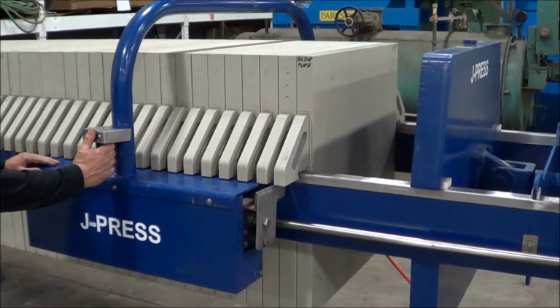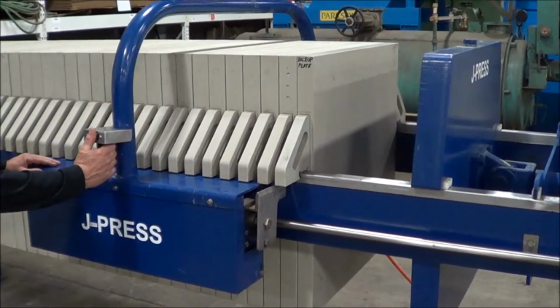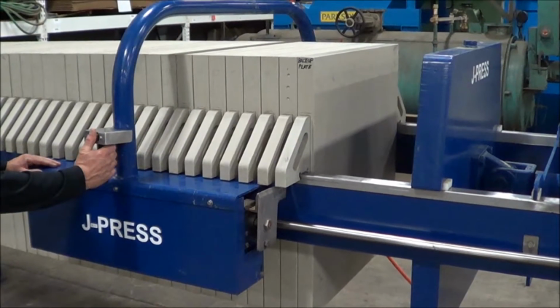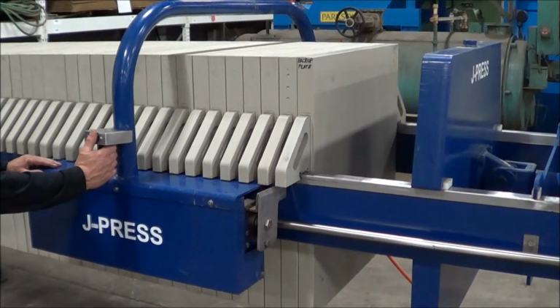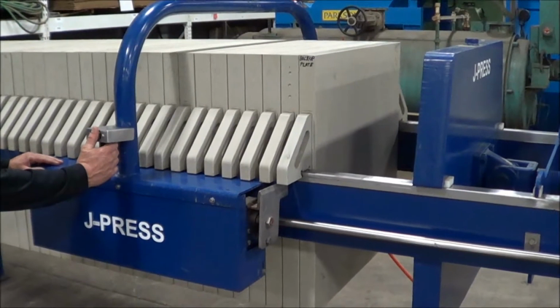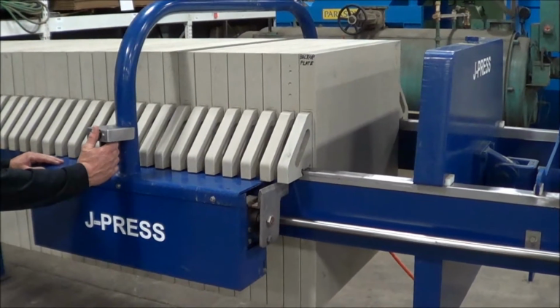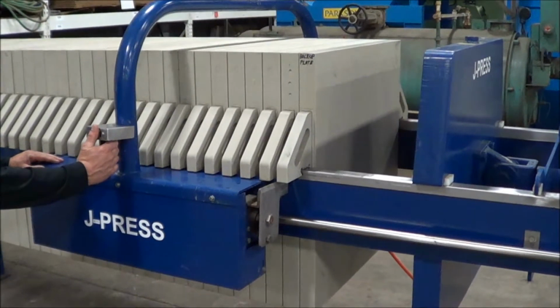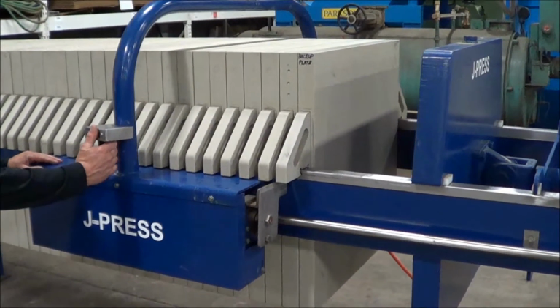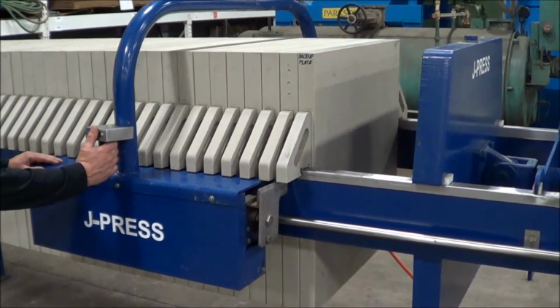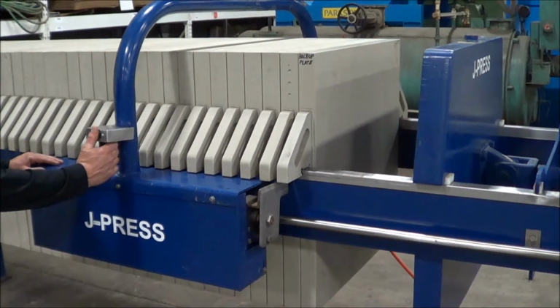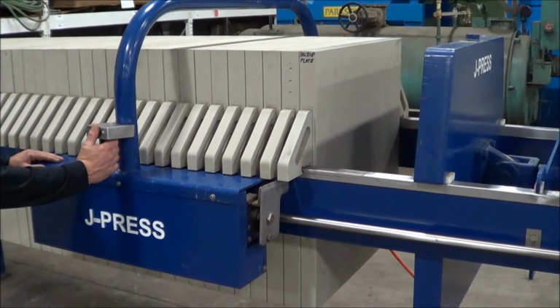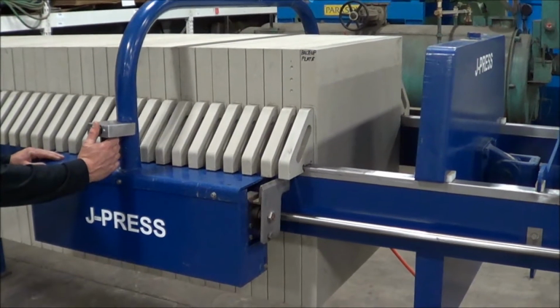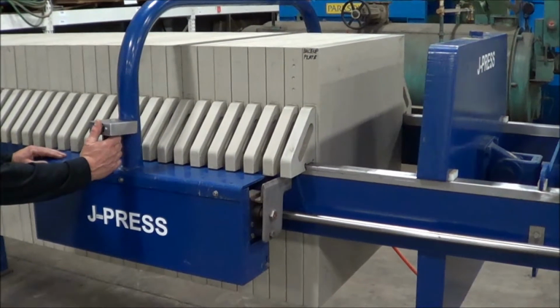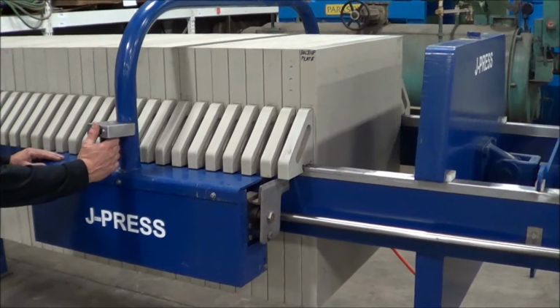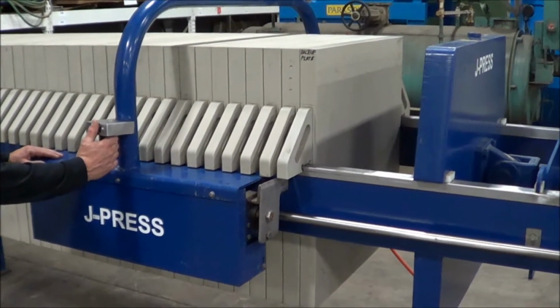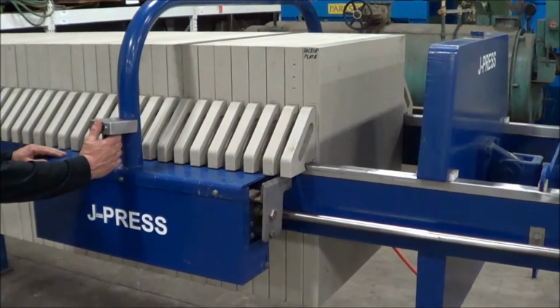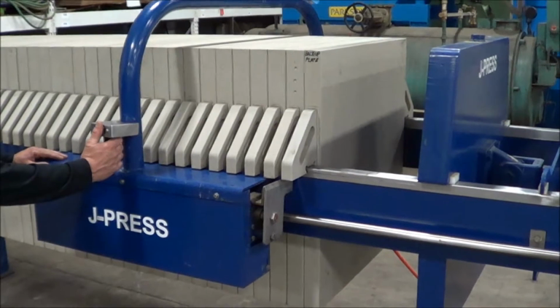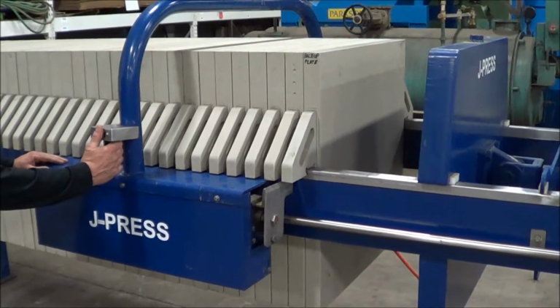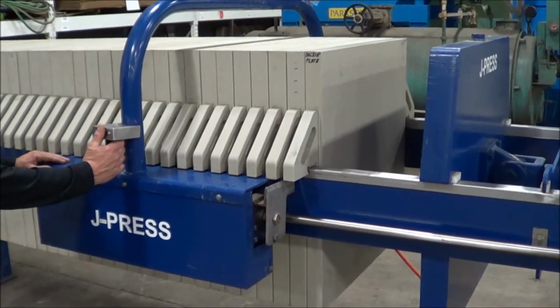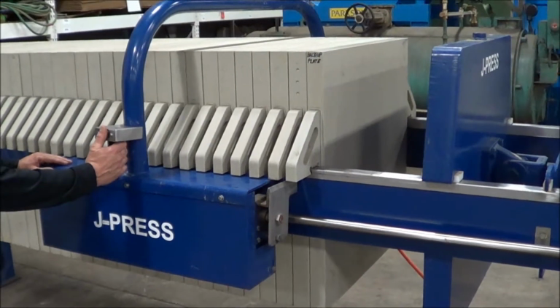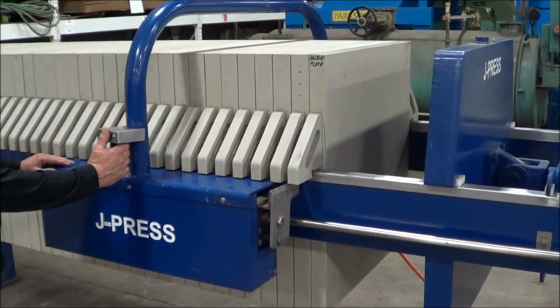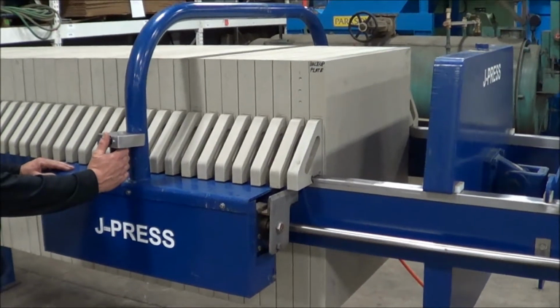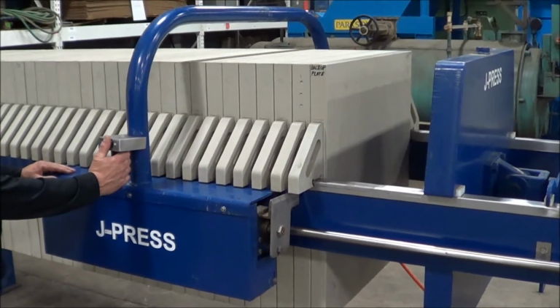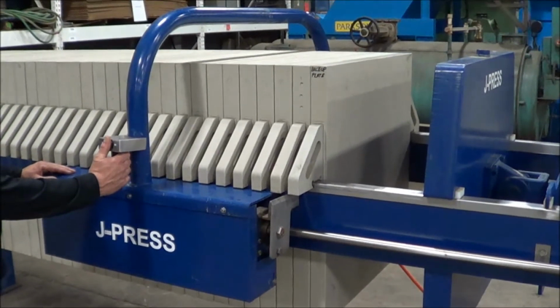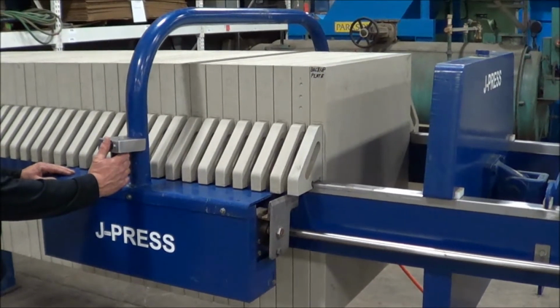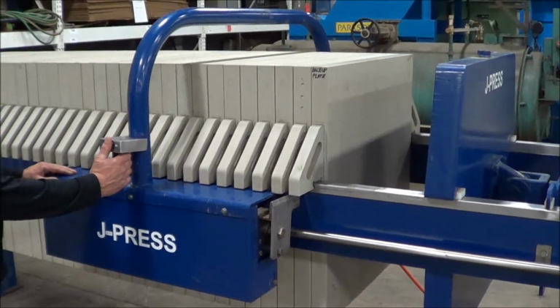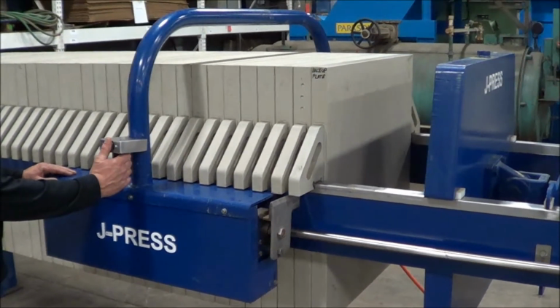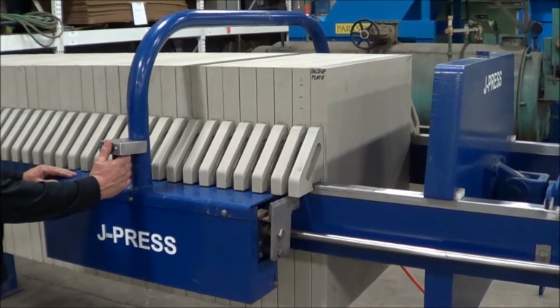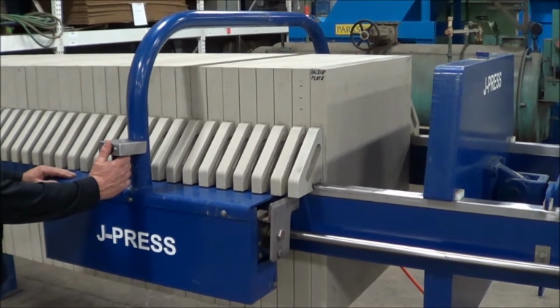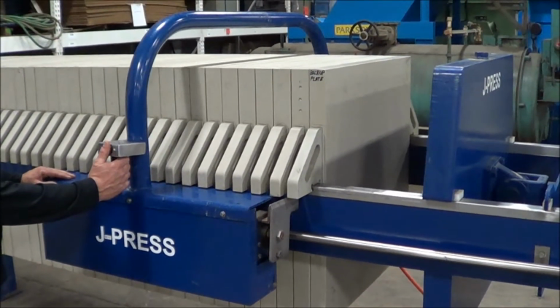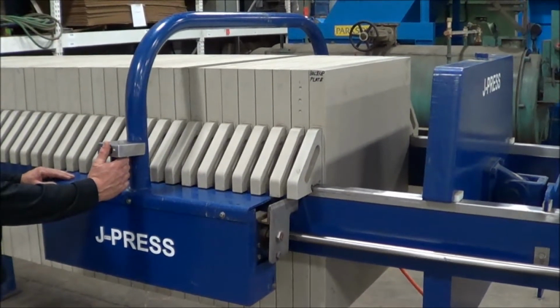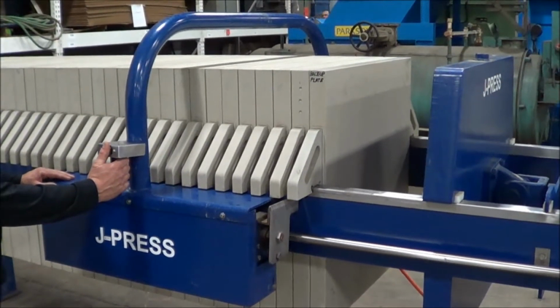You're looking at a J-press from Siemens. We're going to show you the plate shifter operation here.